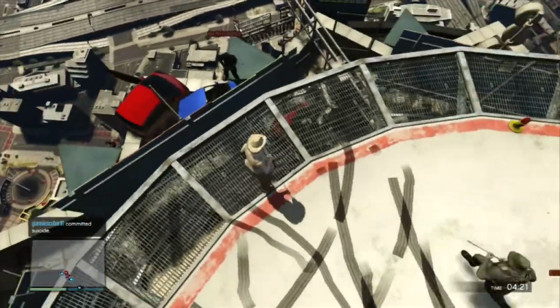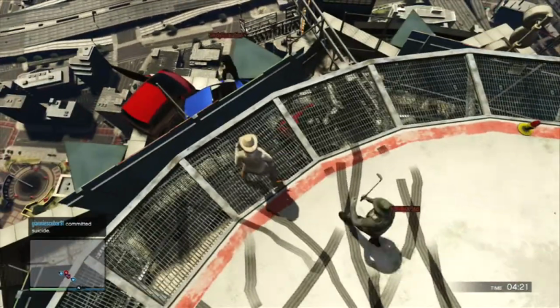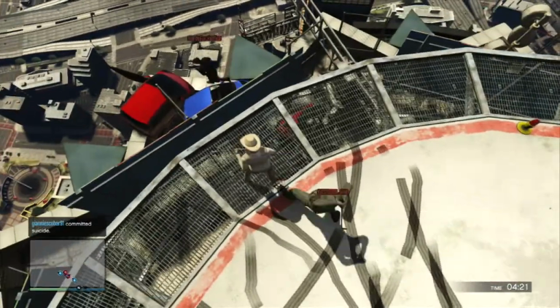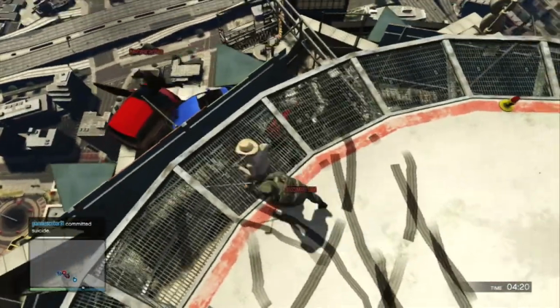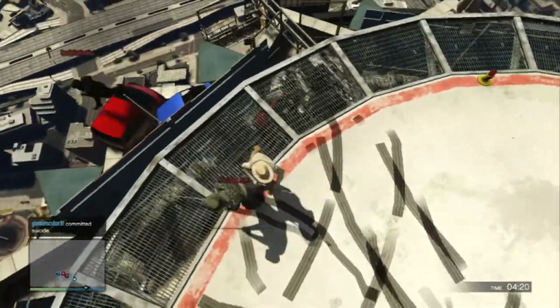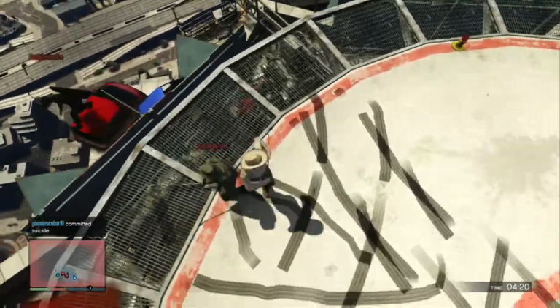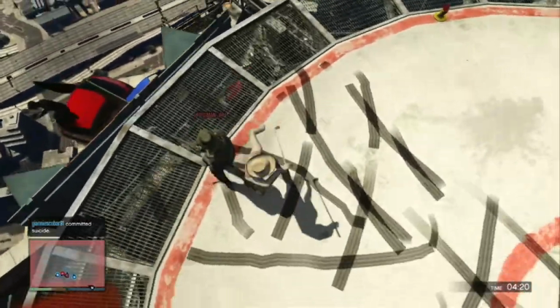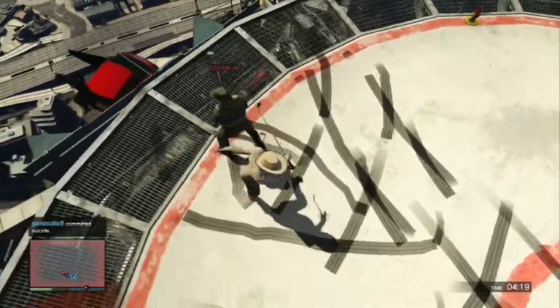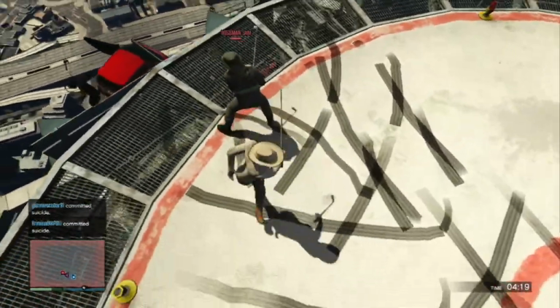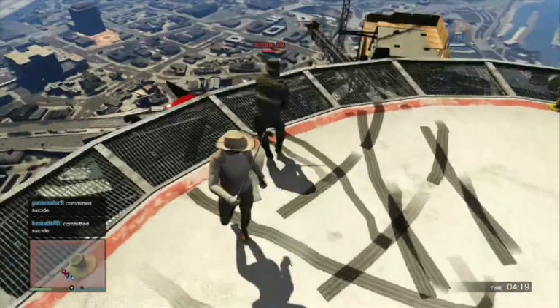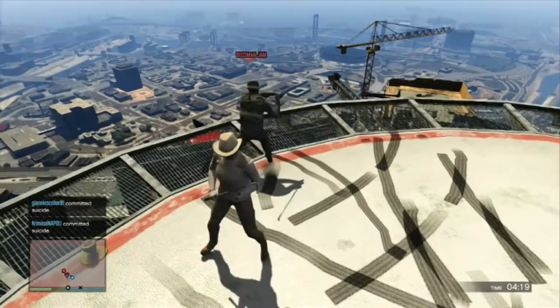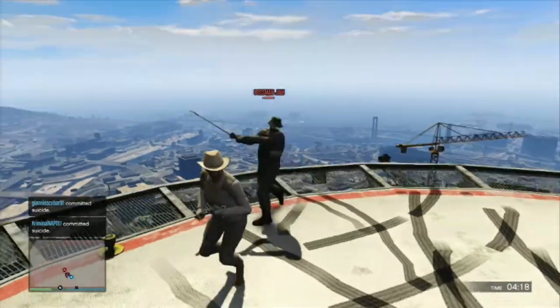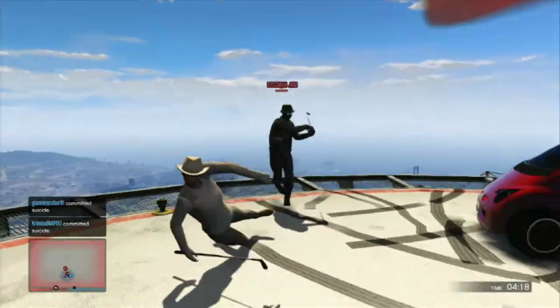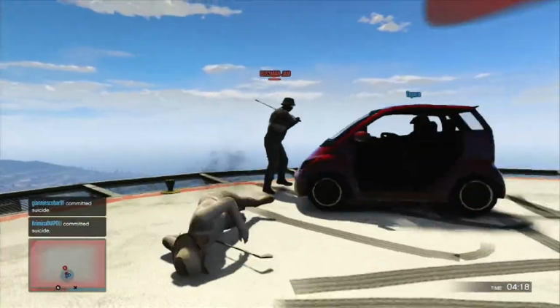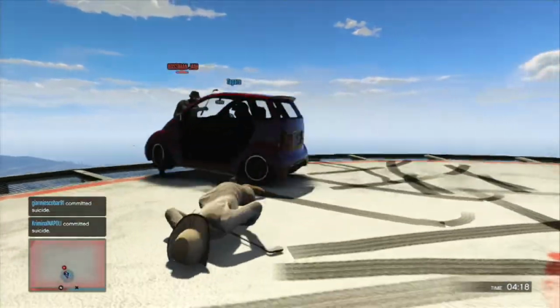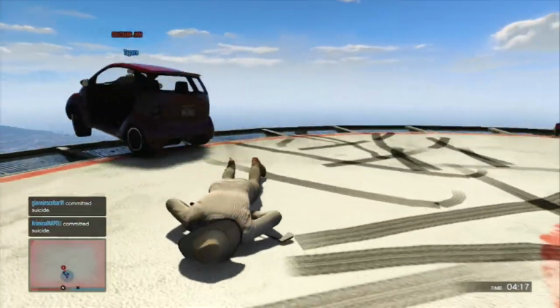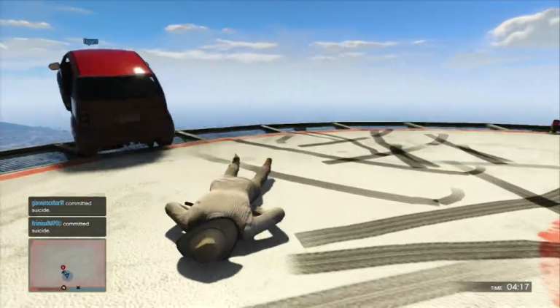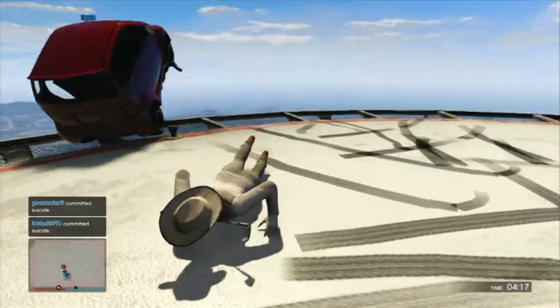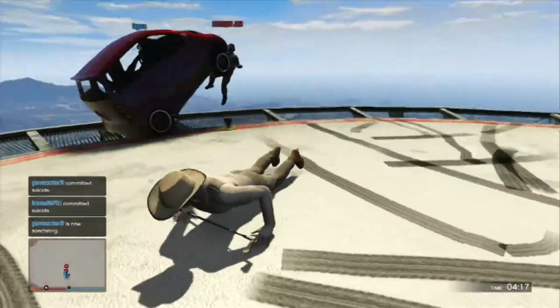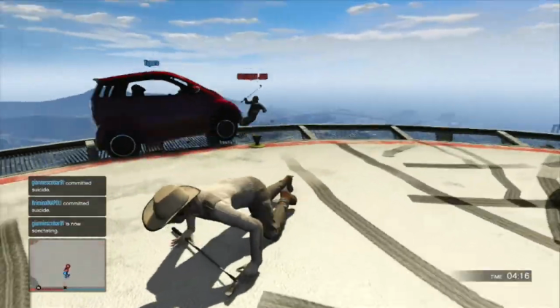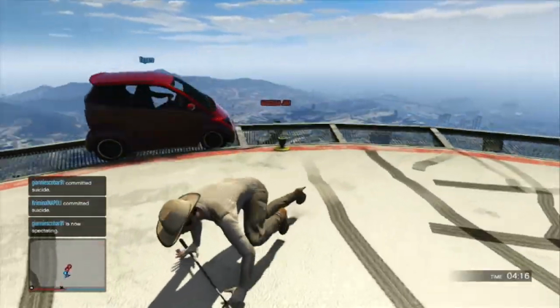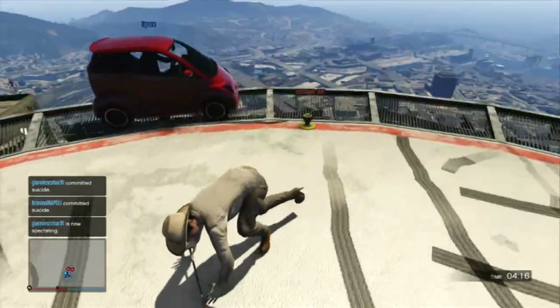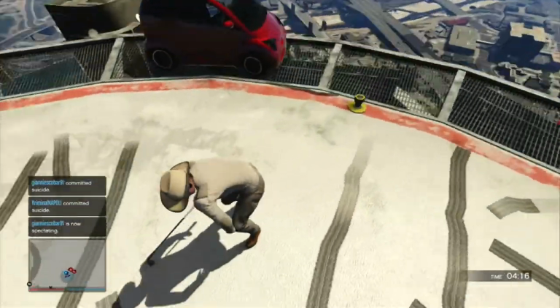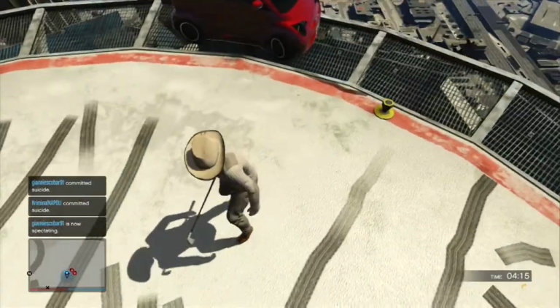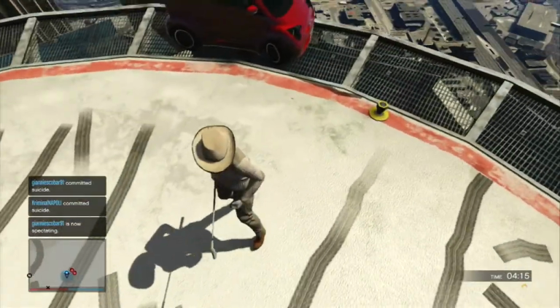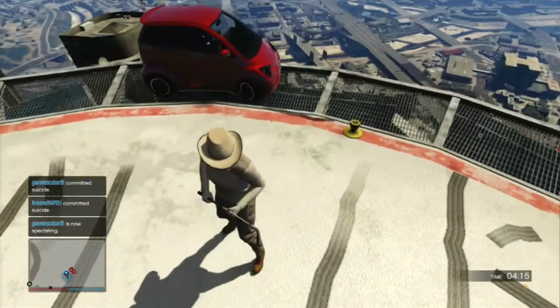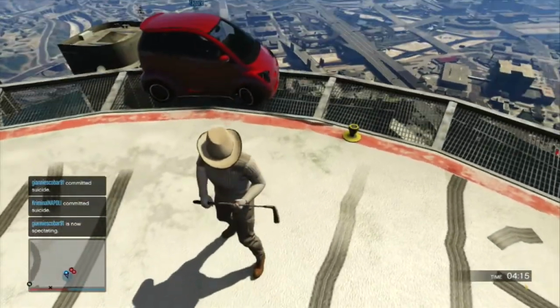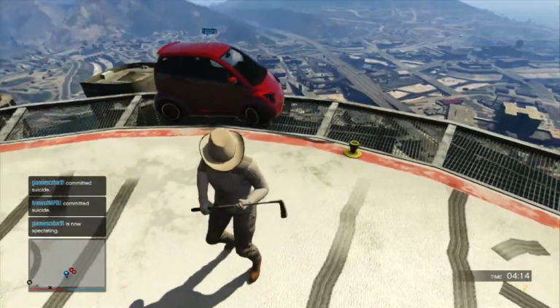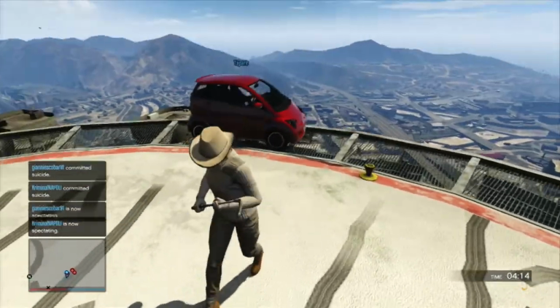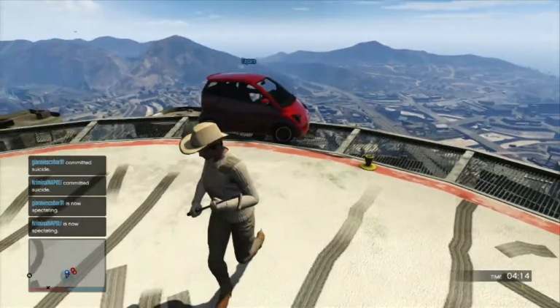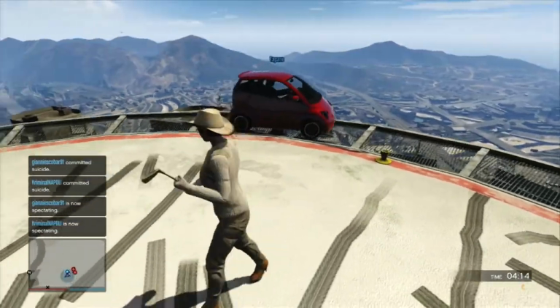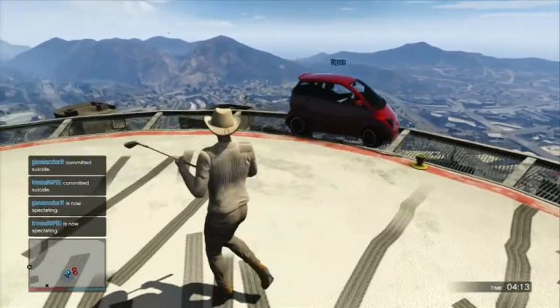Look at this — my teammate comes up and just throws him right off the edge. That, right there, is Smart Car Sumo.